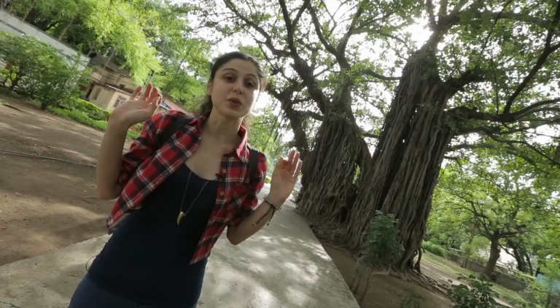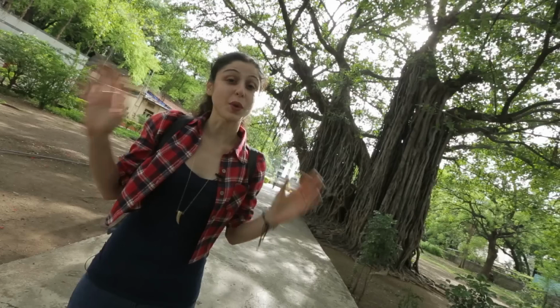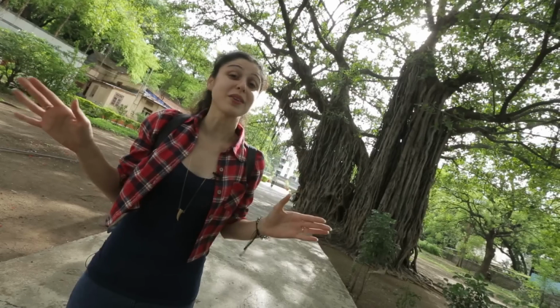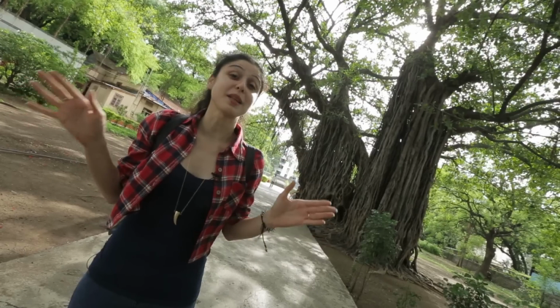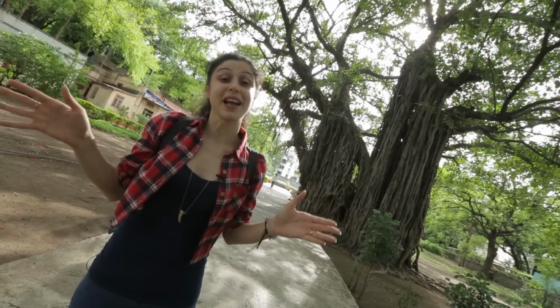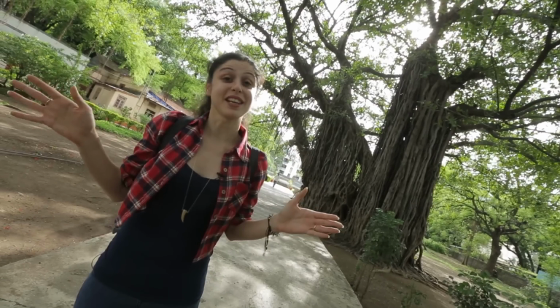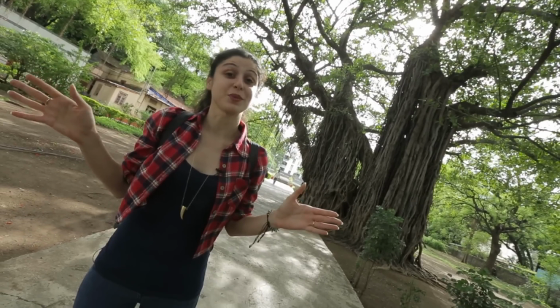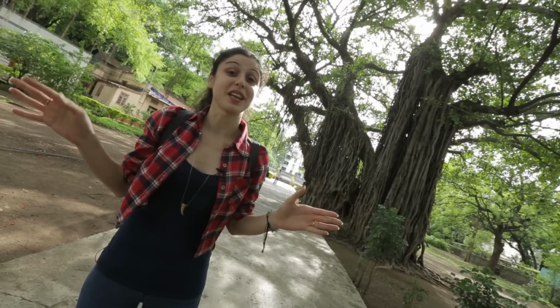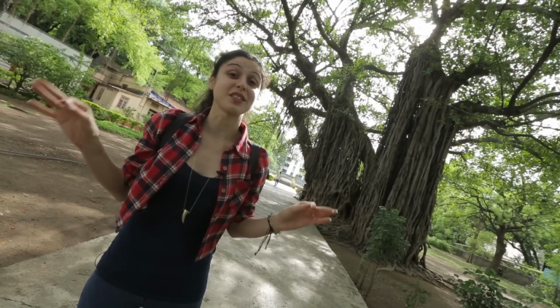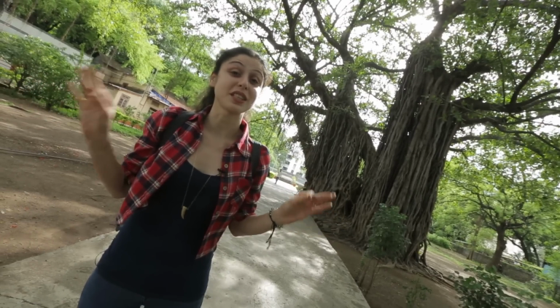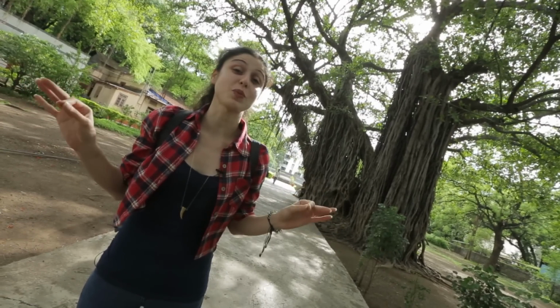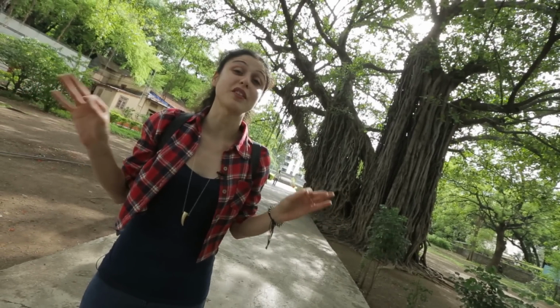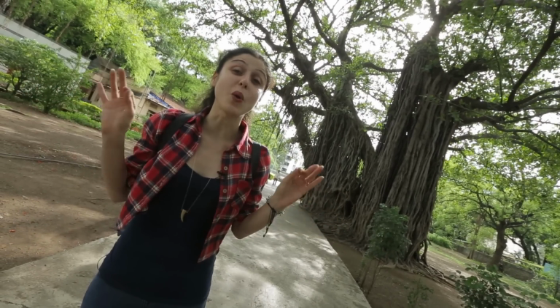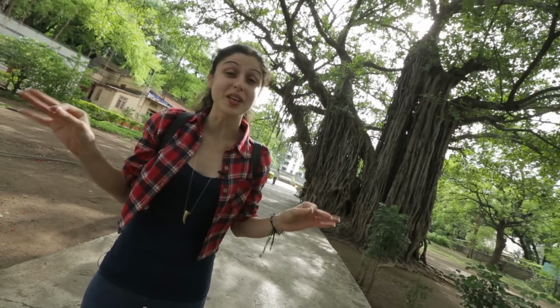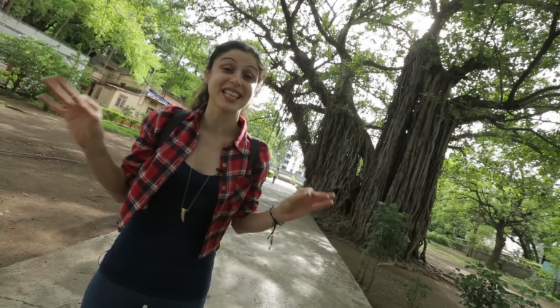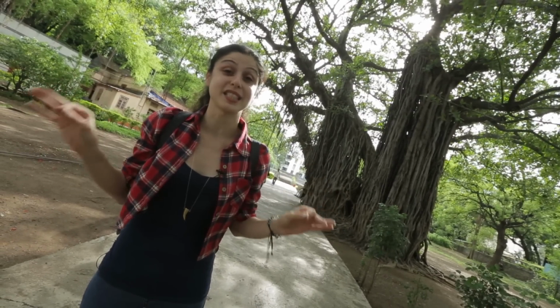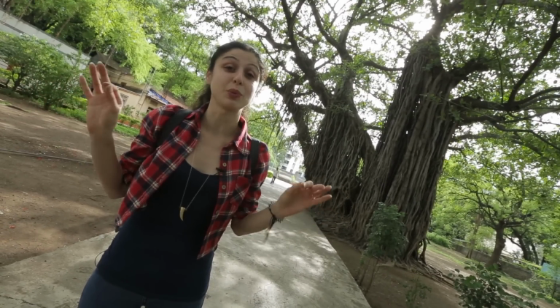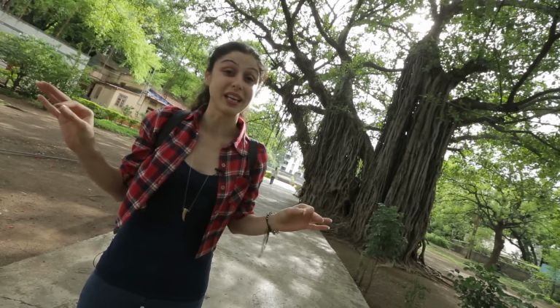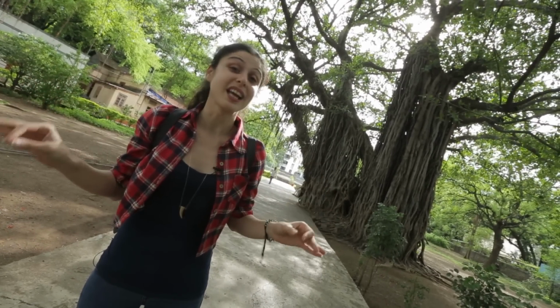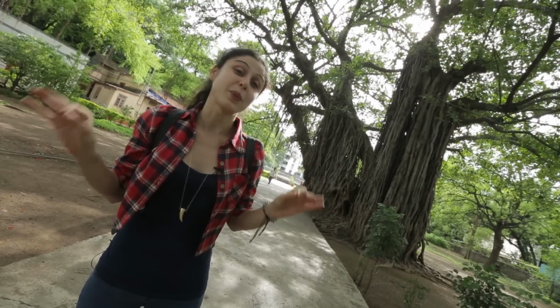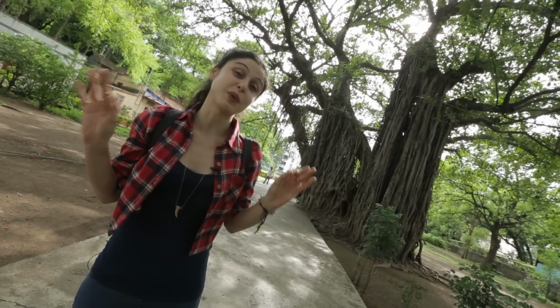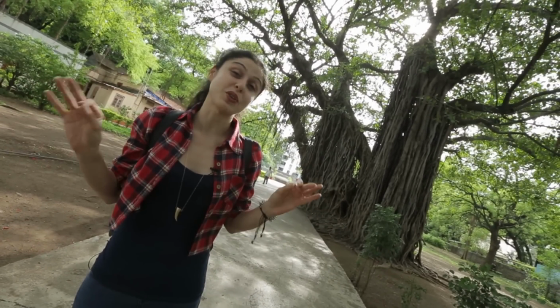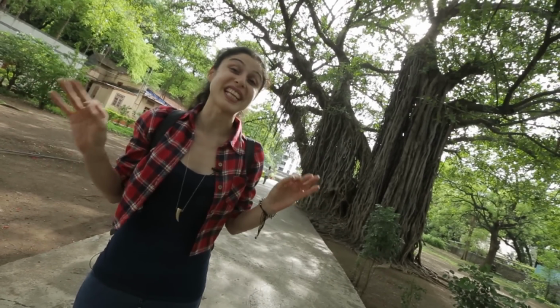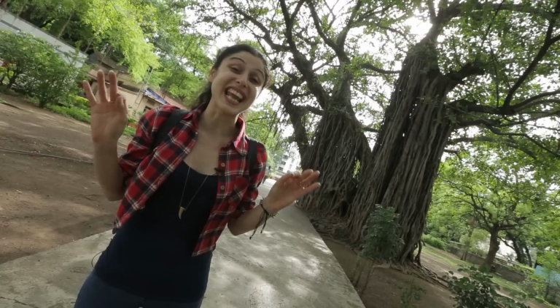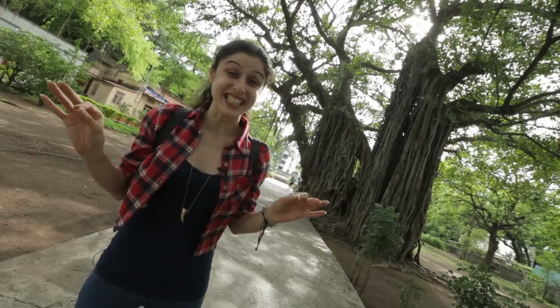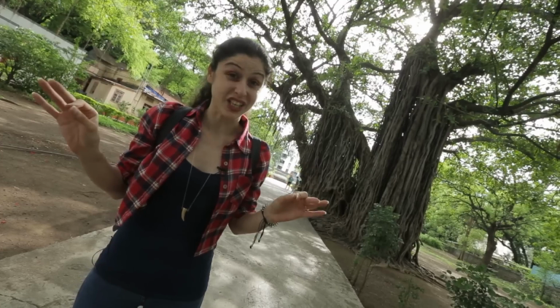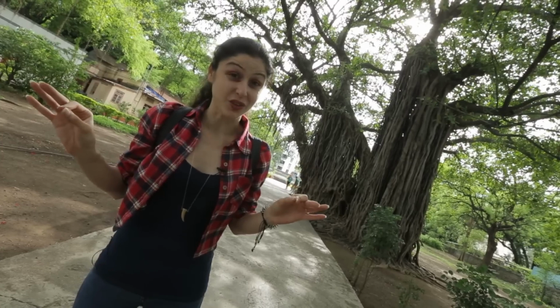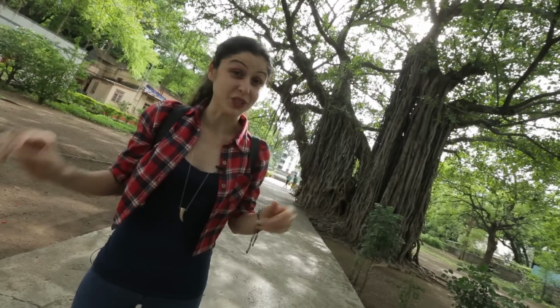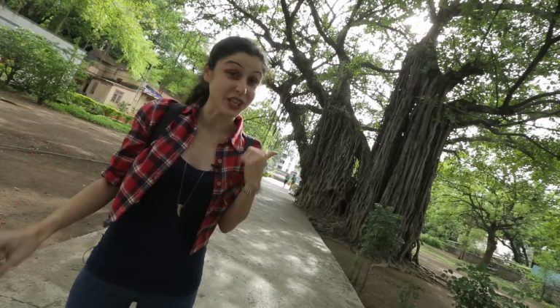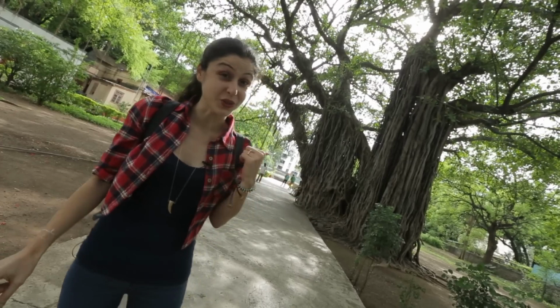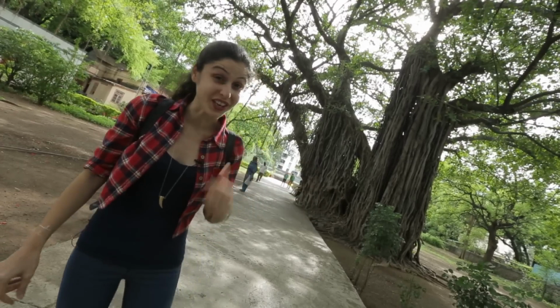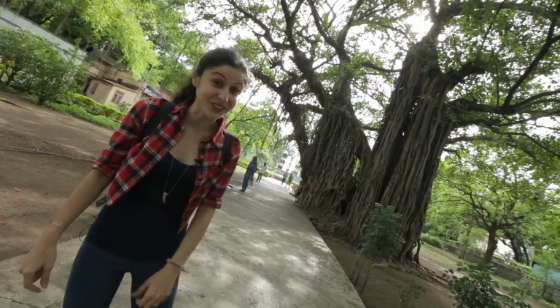So we are outside the Pathaleshwar Caves. This is one of the oldest sites in Pune — it was built during the 8th century, so let's go check it out.